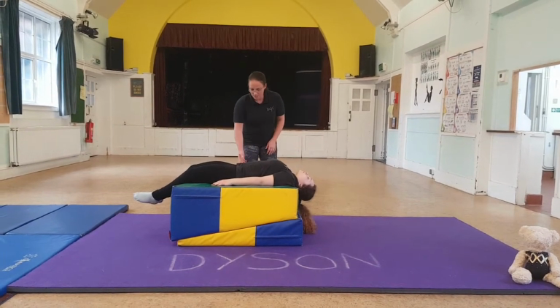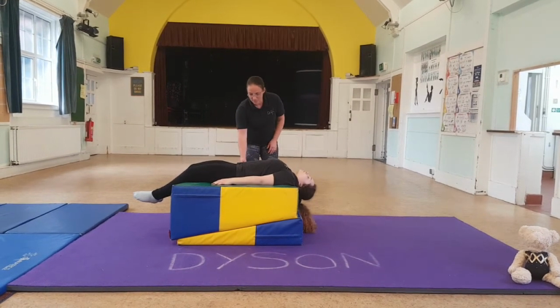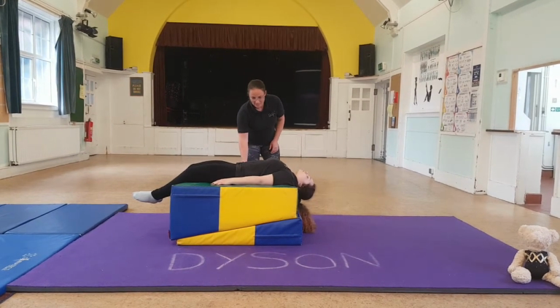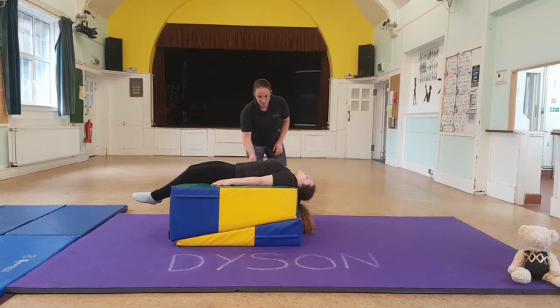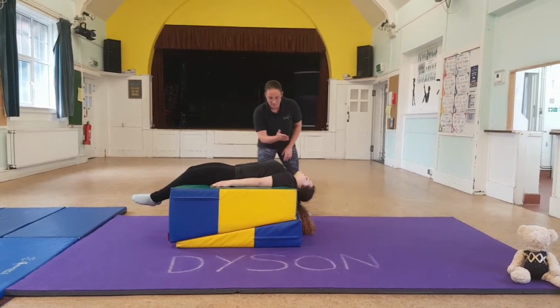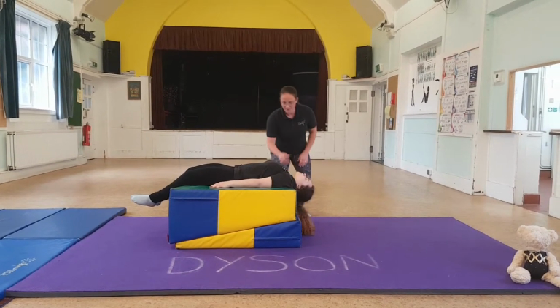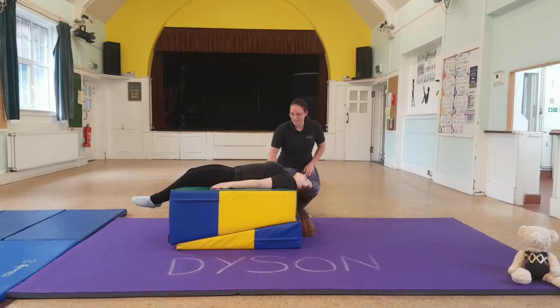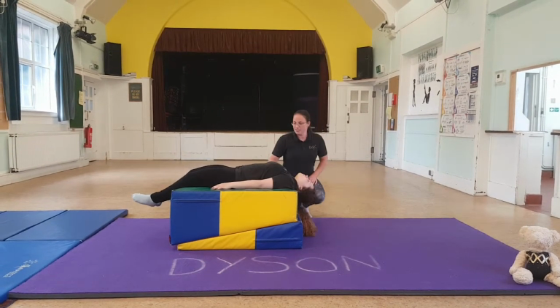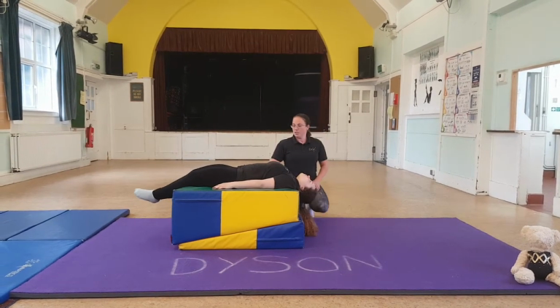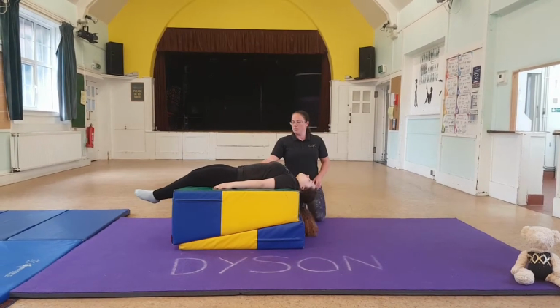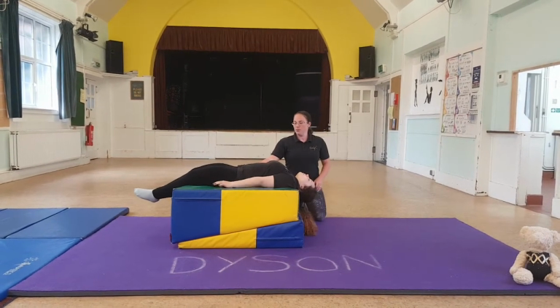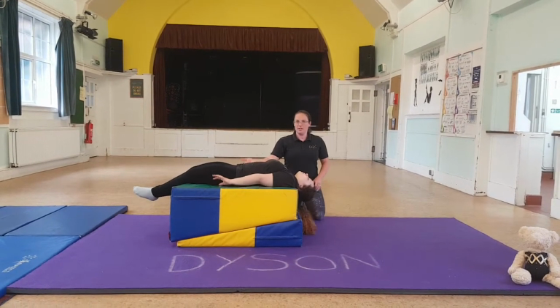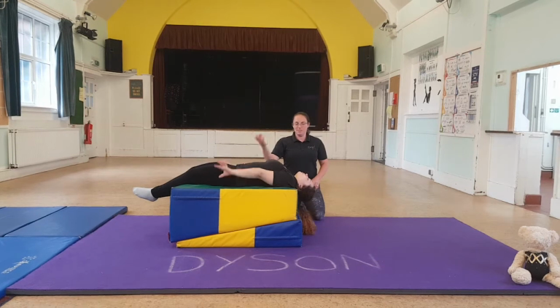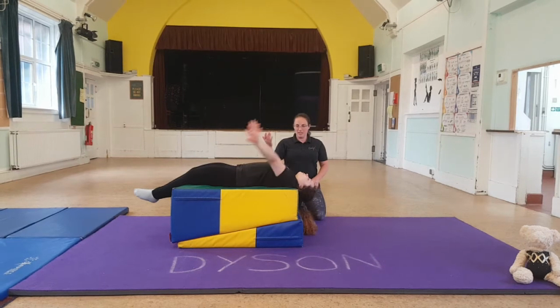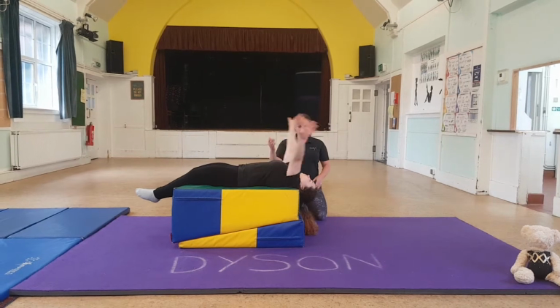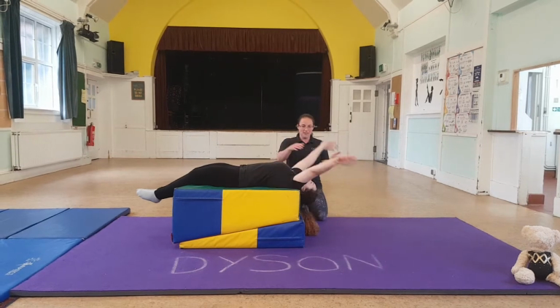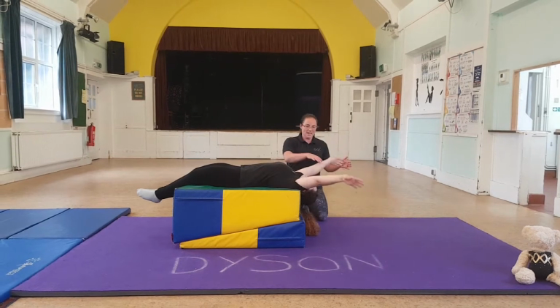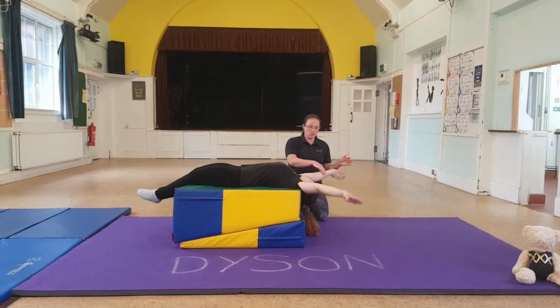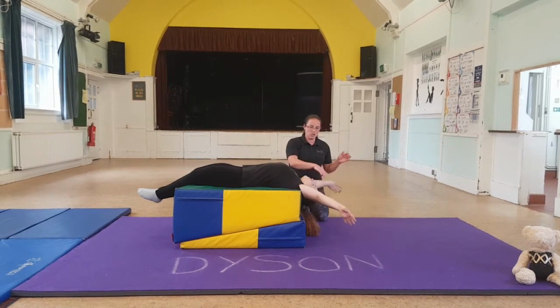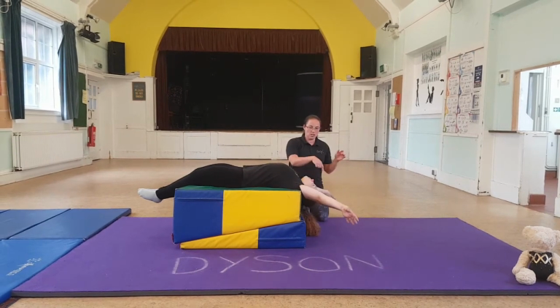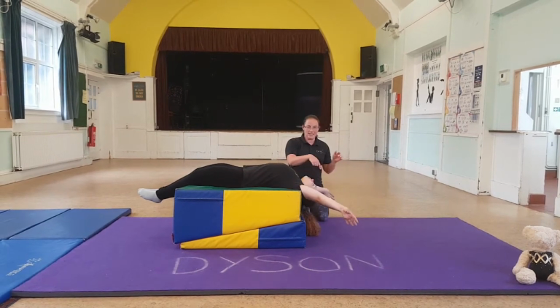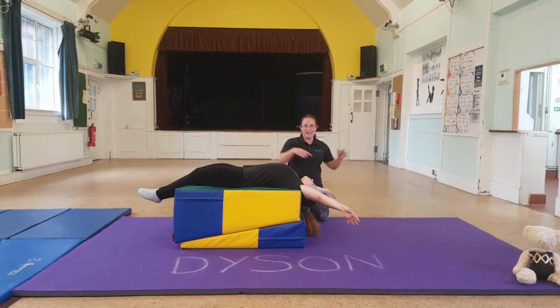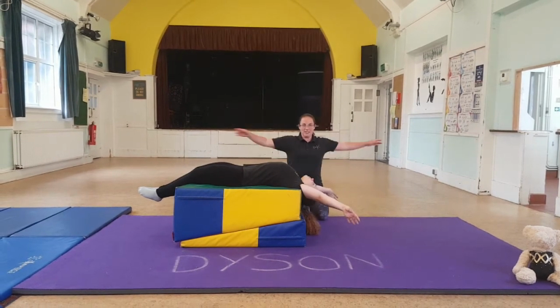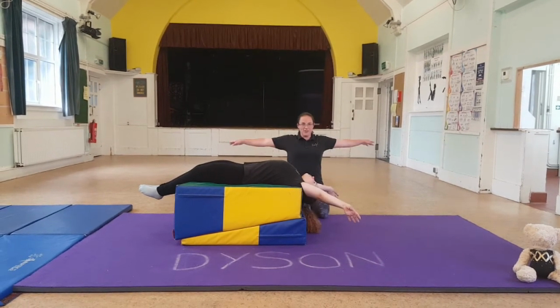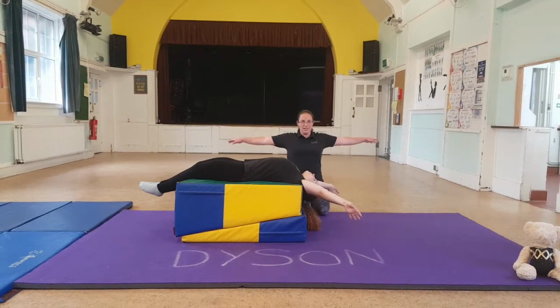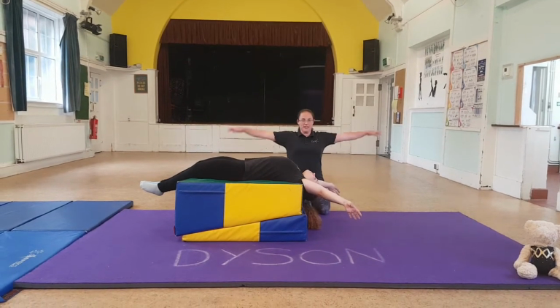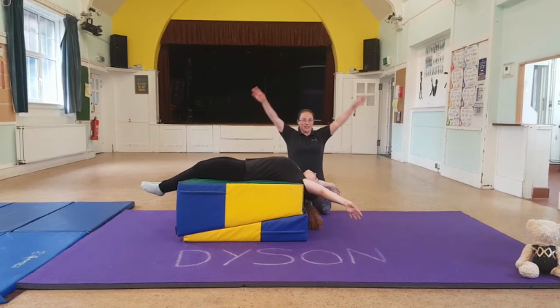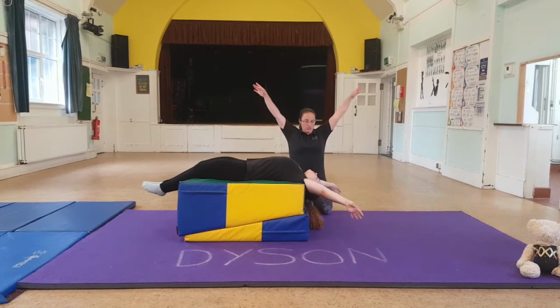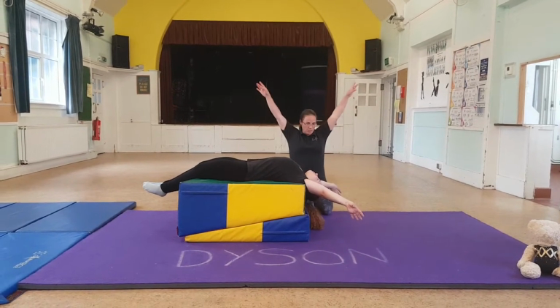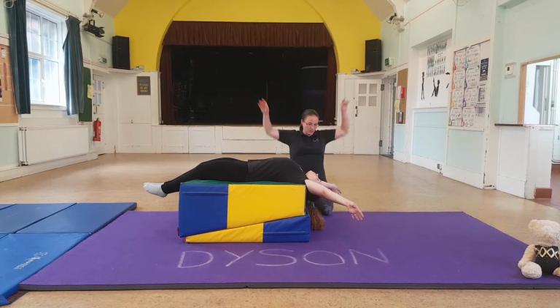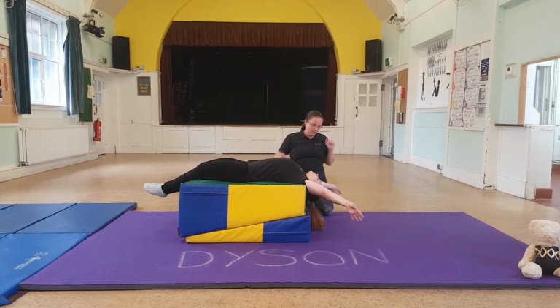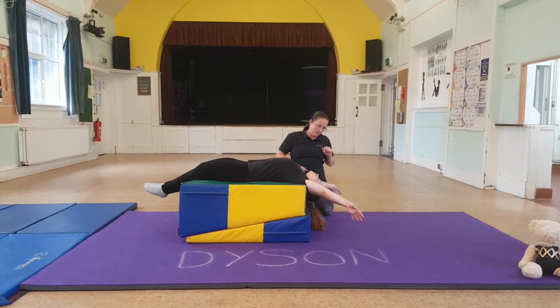Lay down, head off the end, pull your arms up and just slightly out. They're not out wide here, just a little bit out.